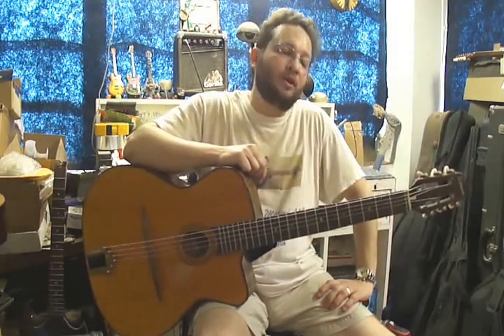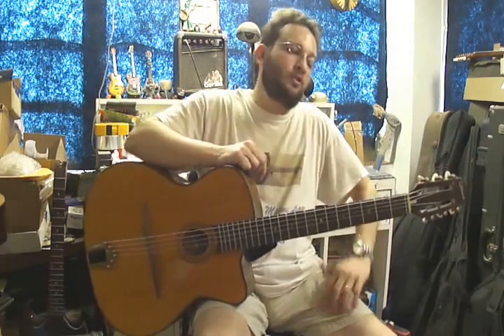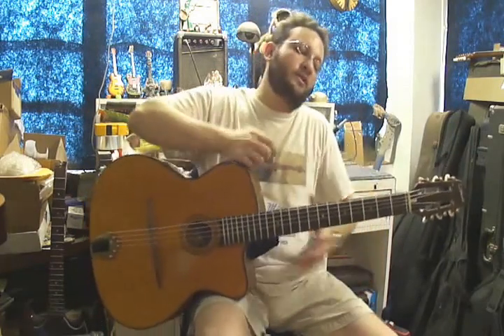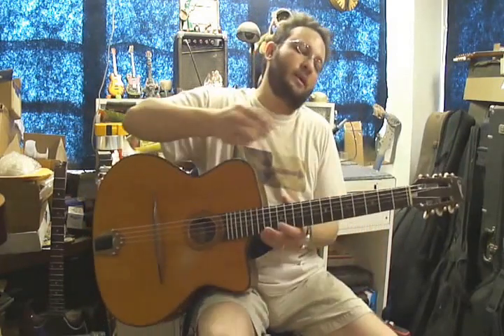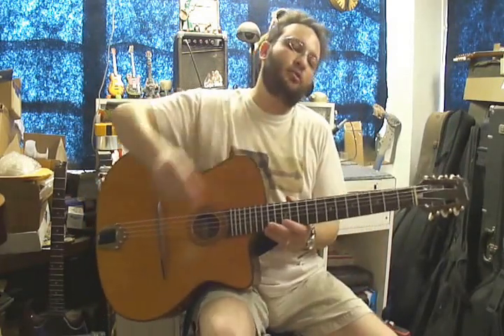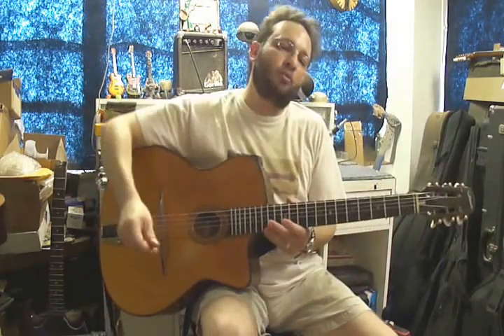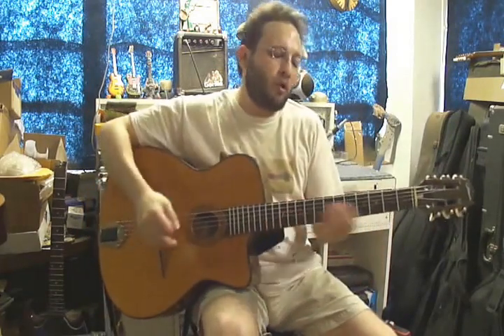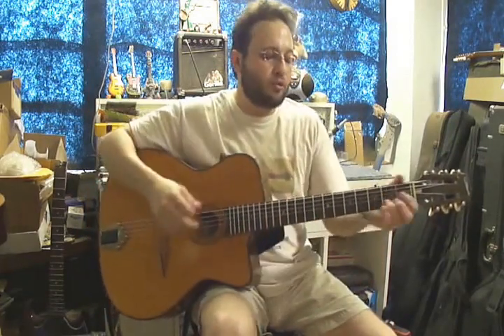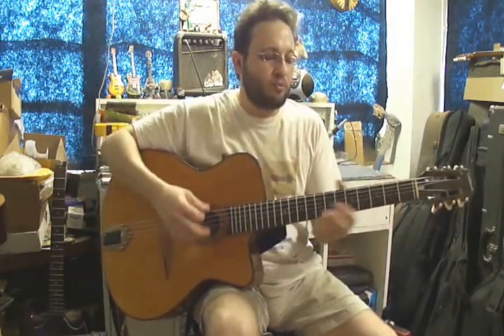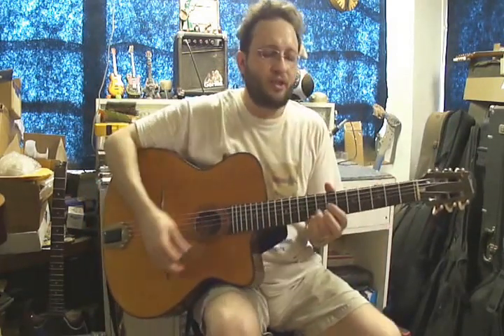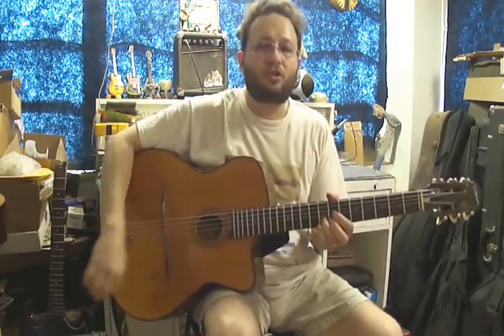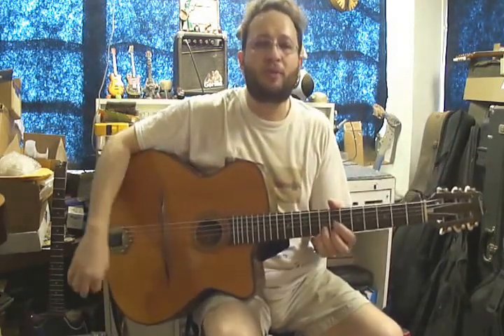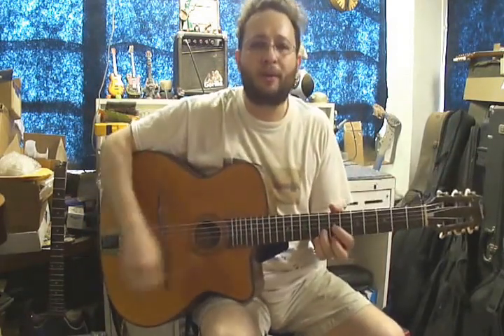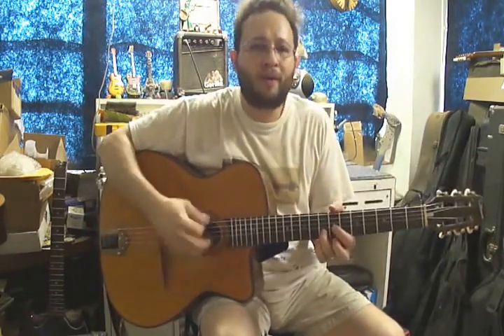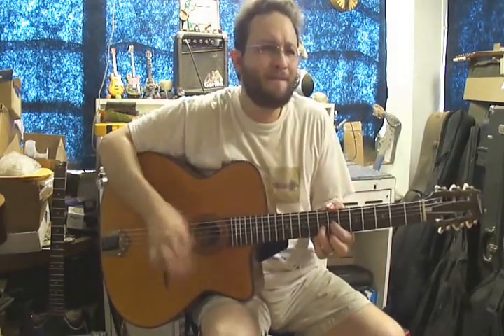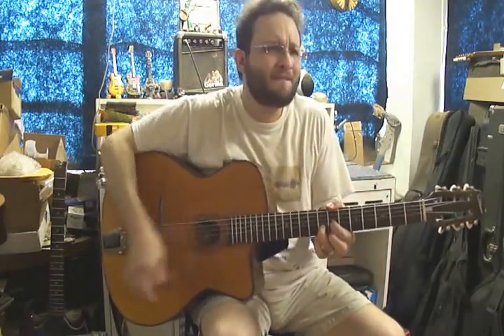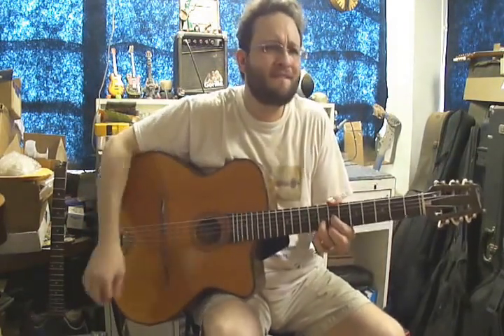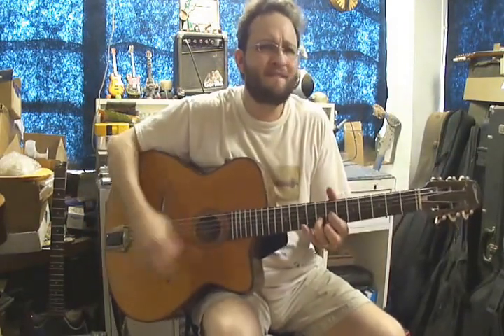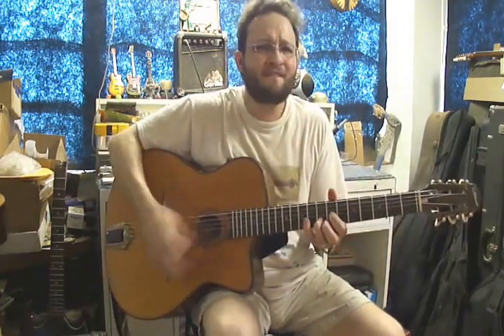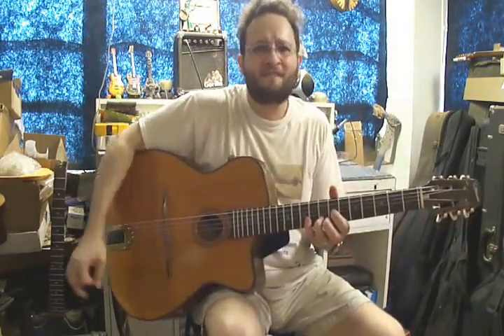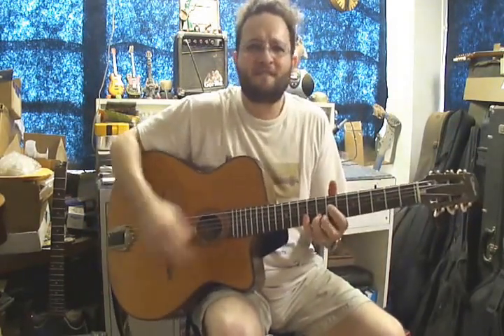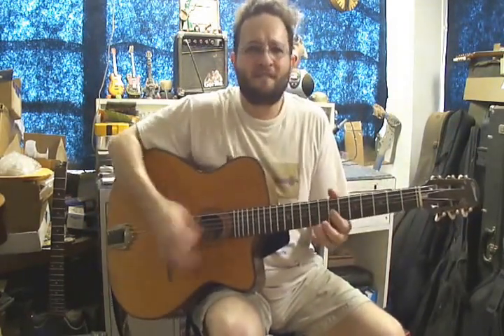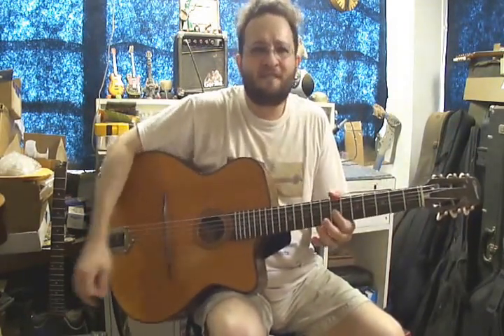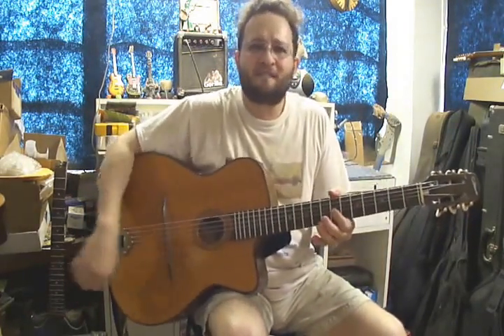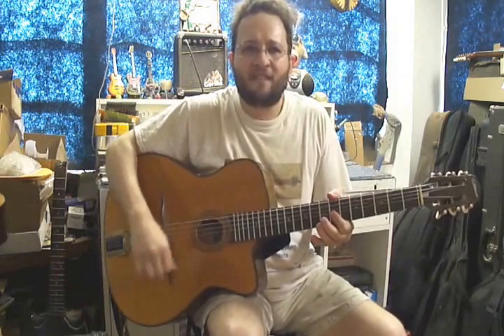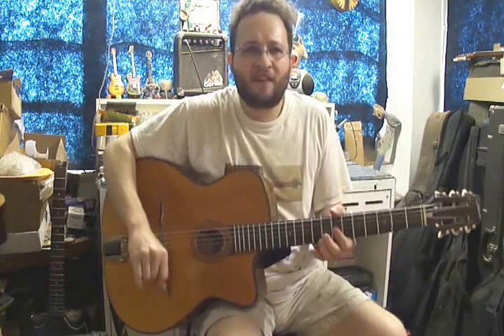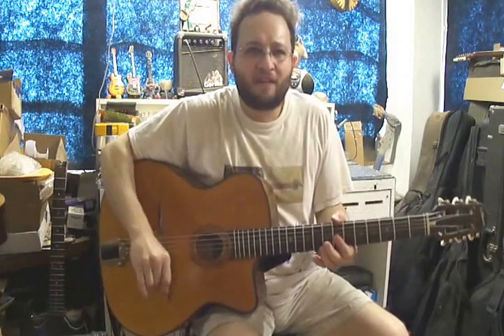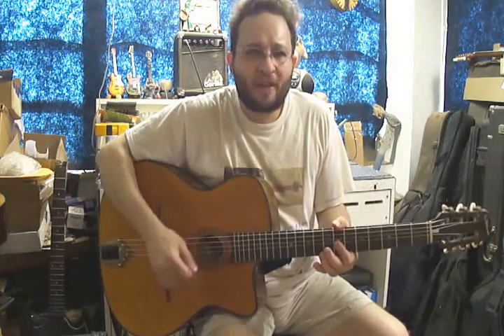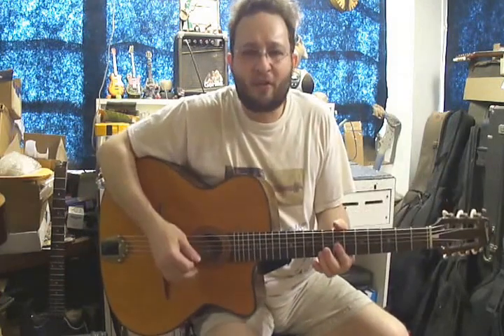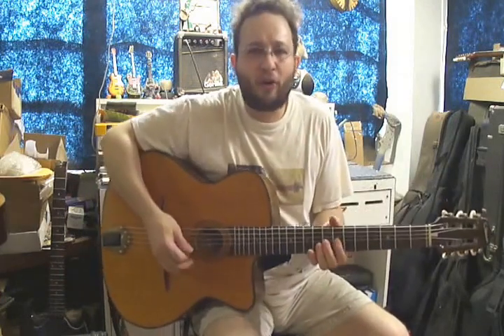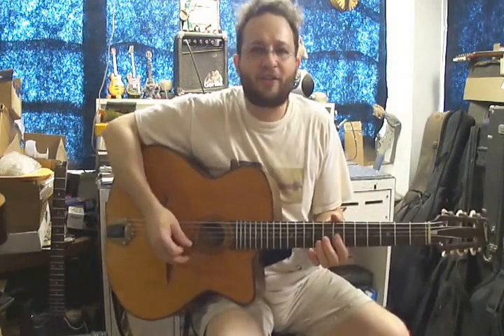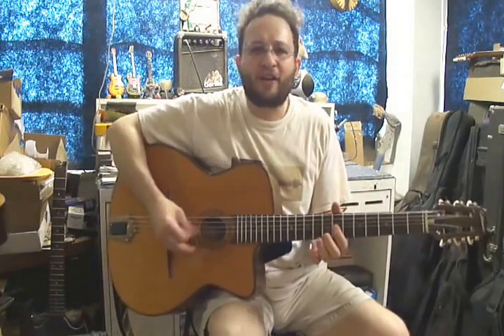Until next time, Dorn Markowitz from D Guitars Miami. Have a great day.